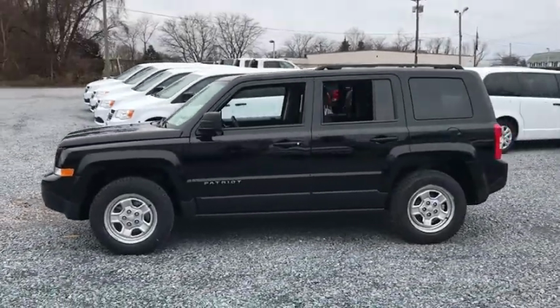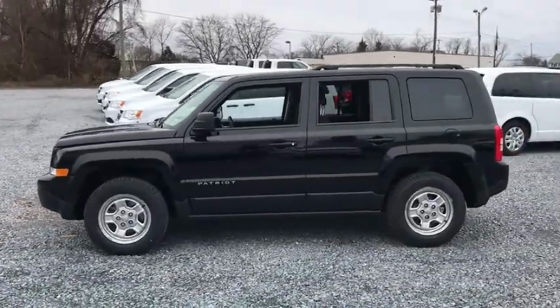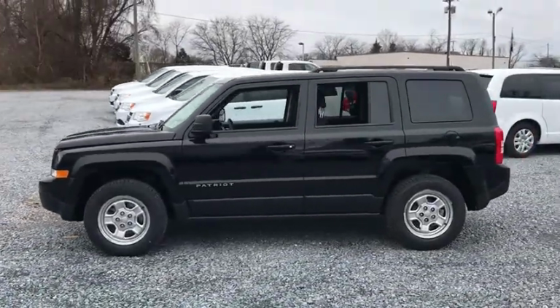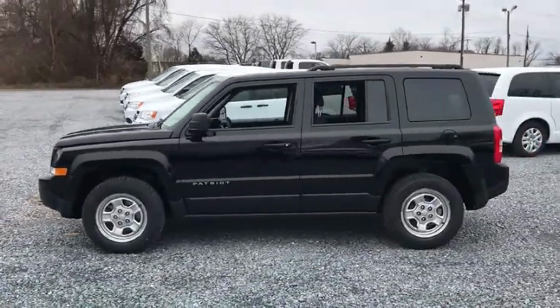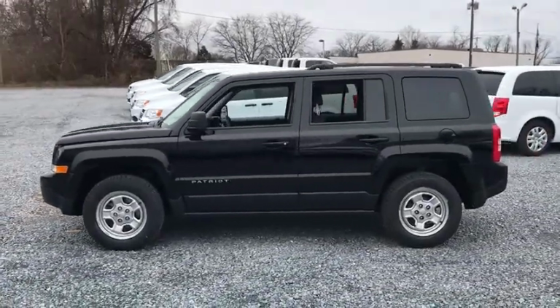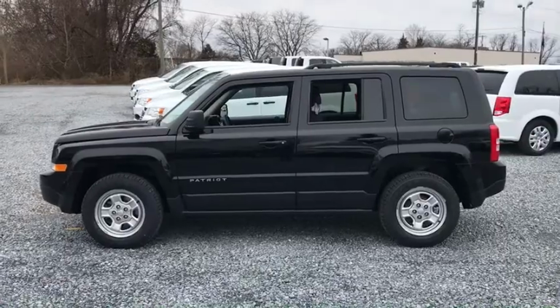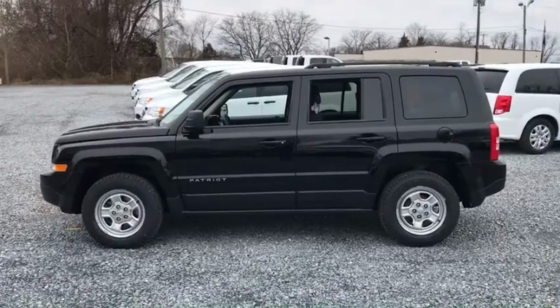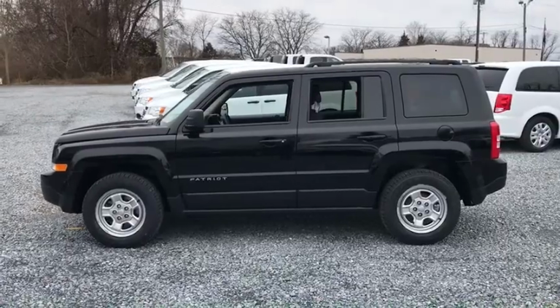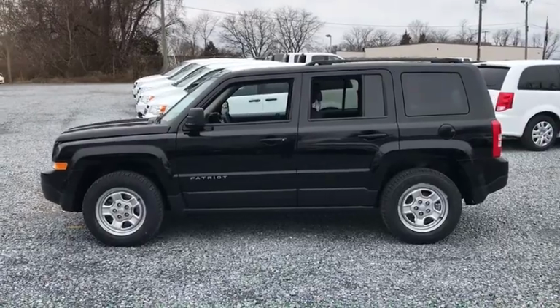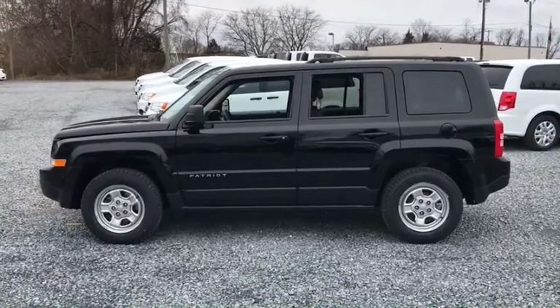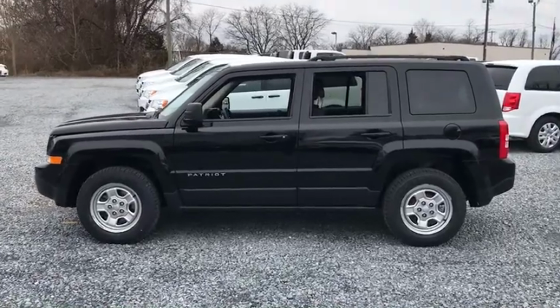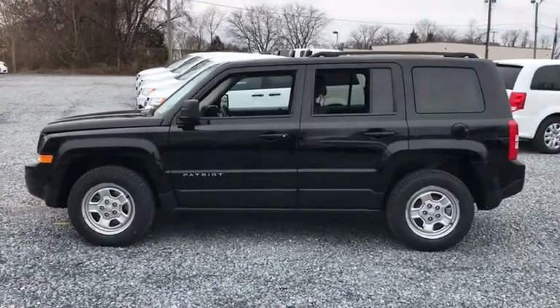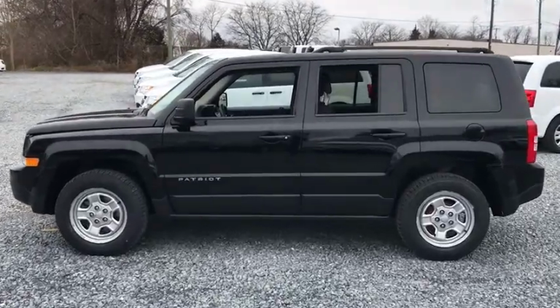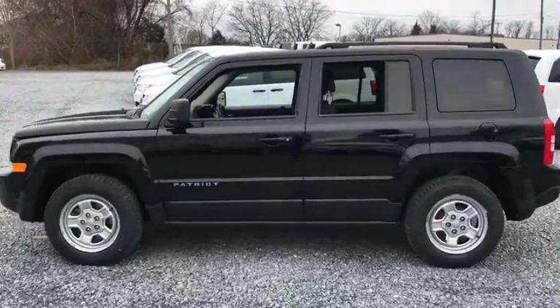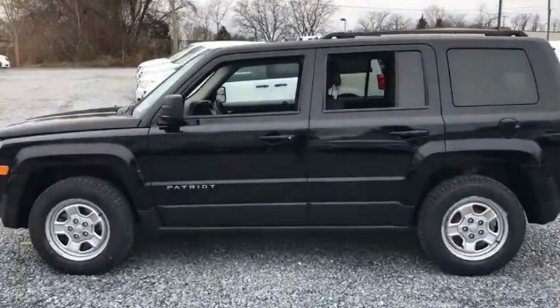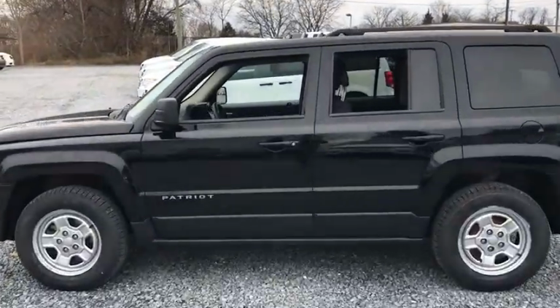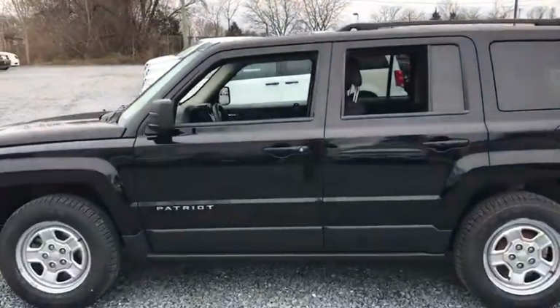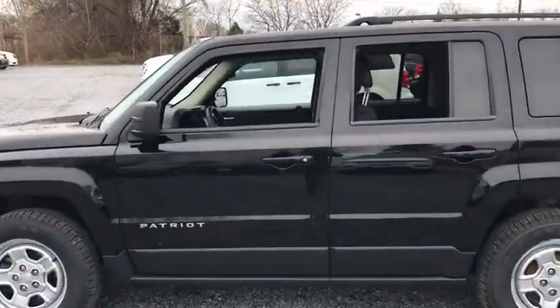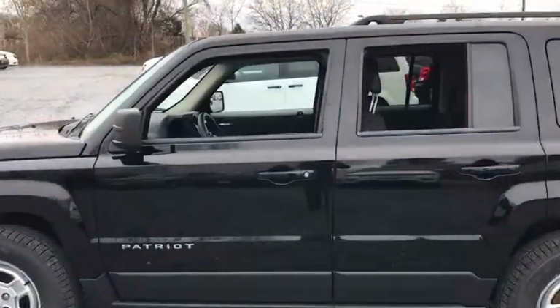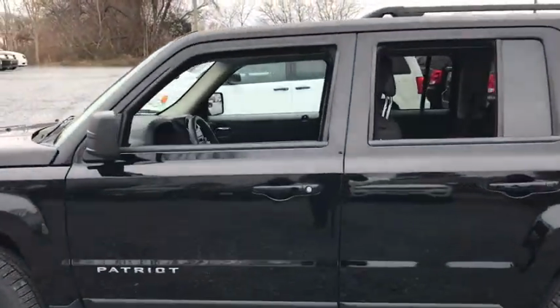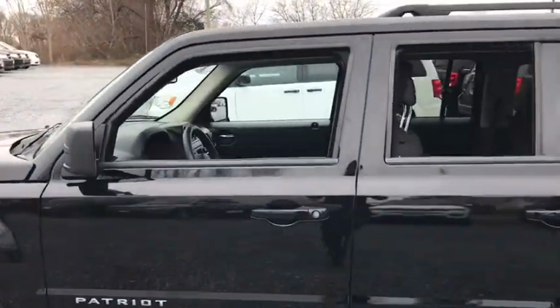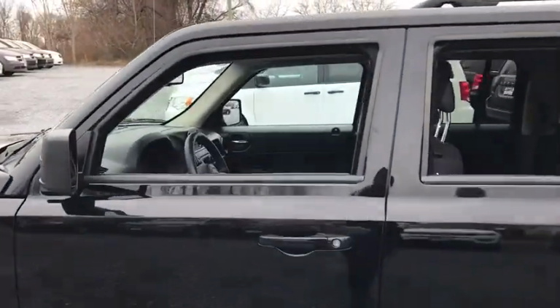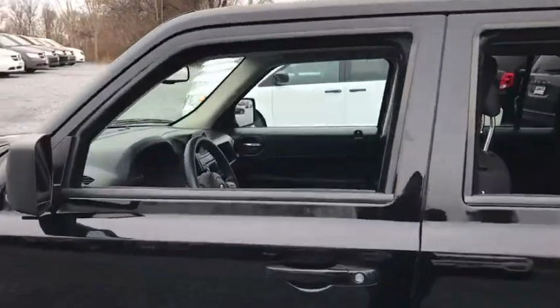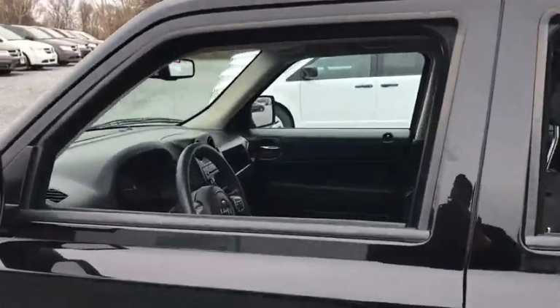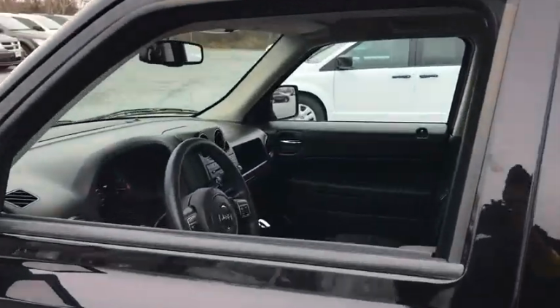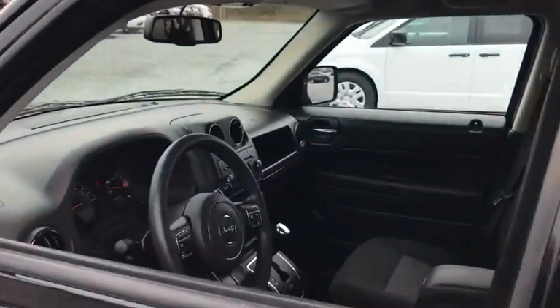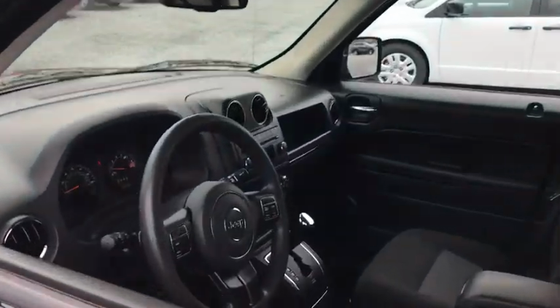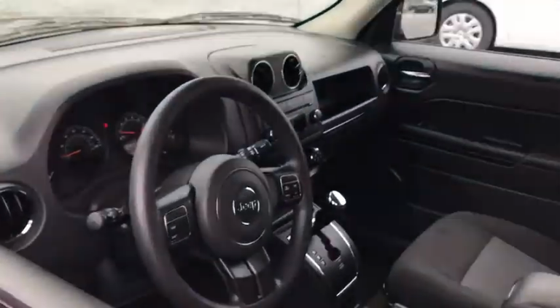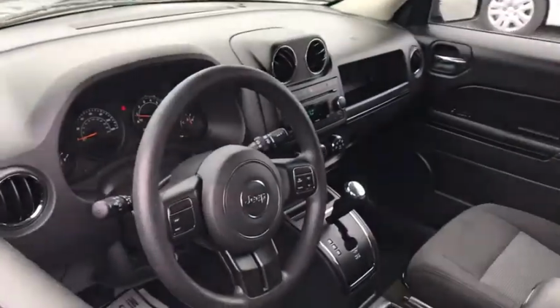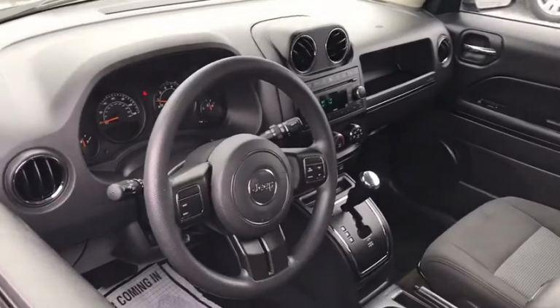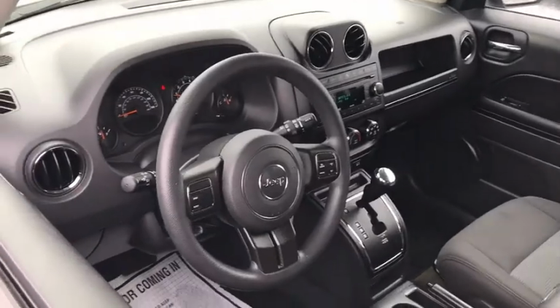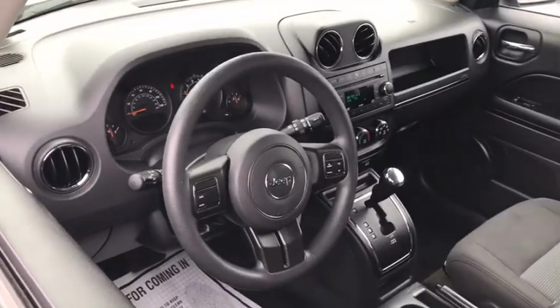The Patriot has plenty of room inside for any size family. This vehicle has less than 45,000 miles.